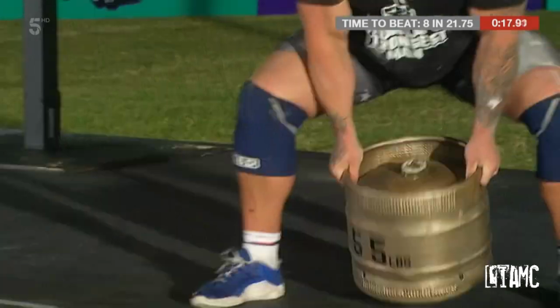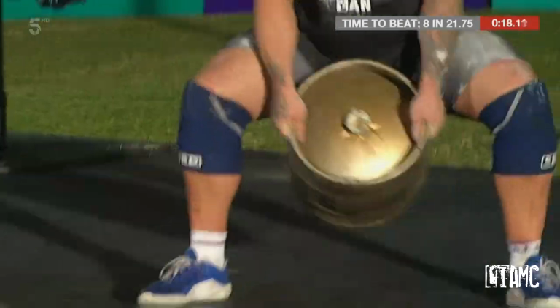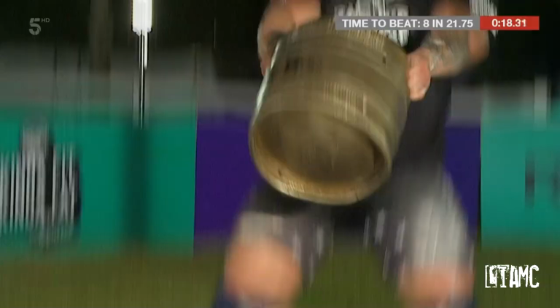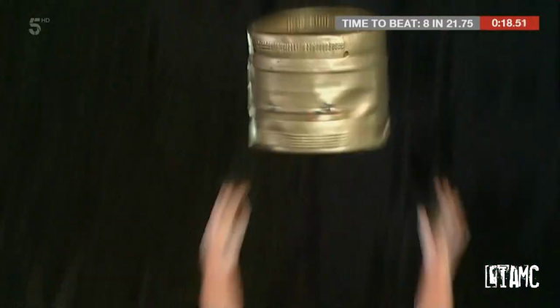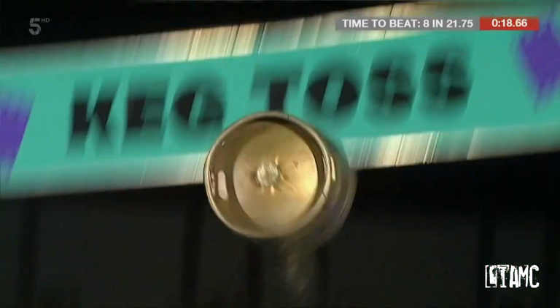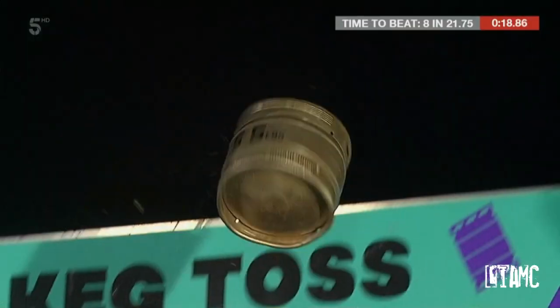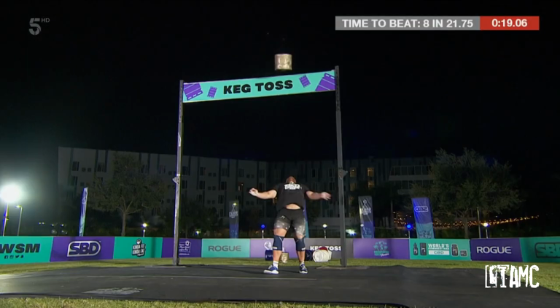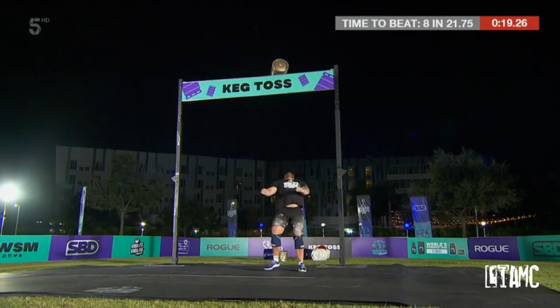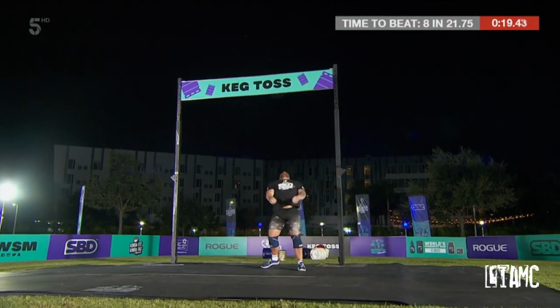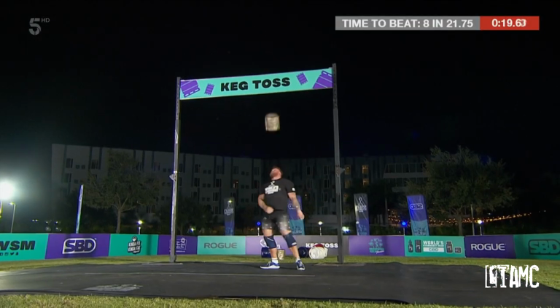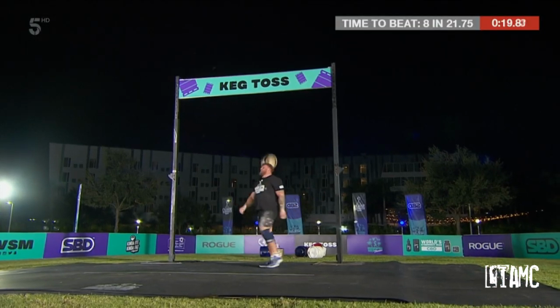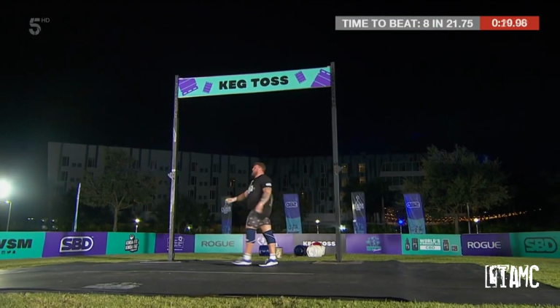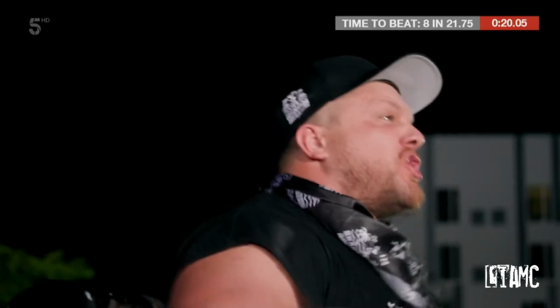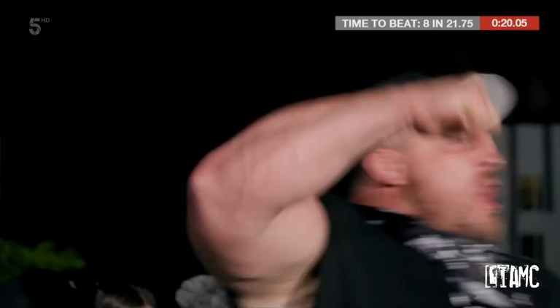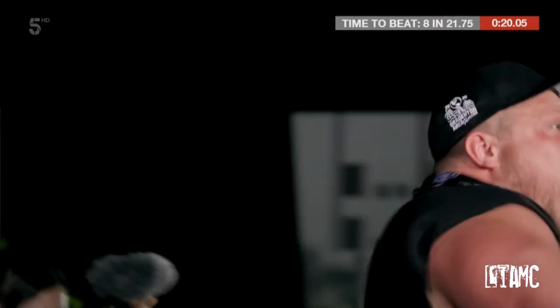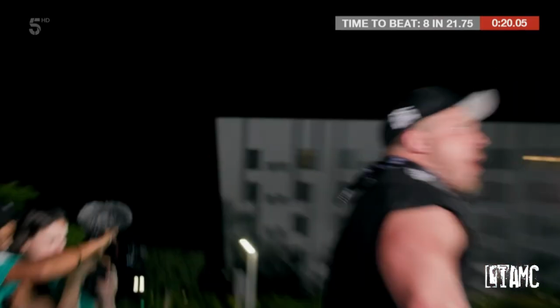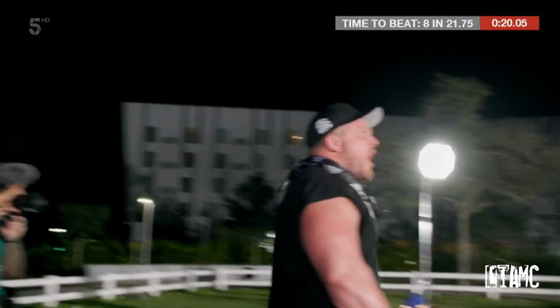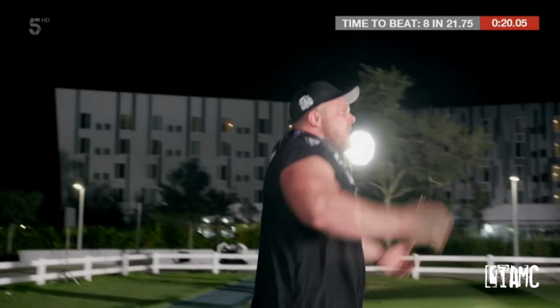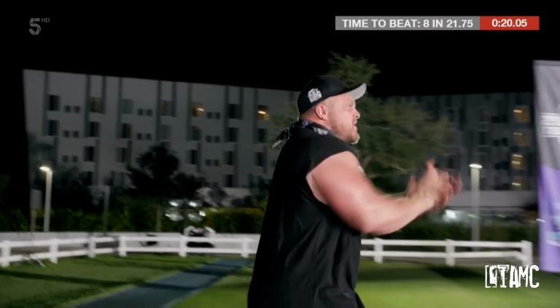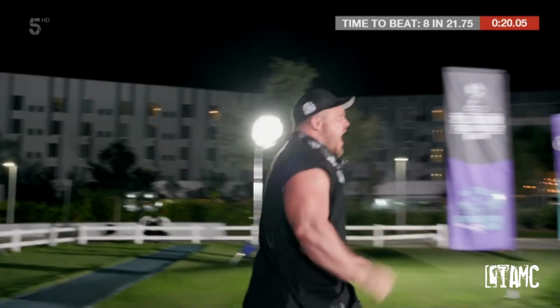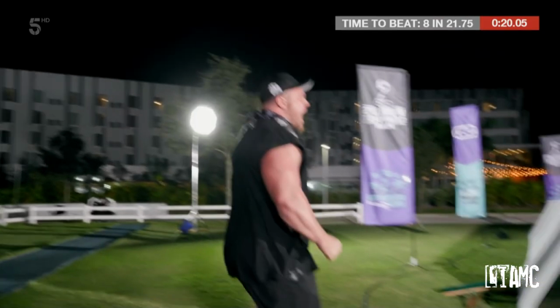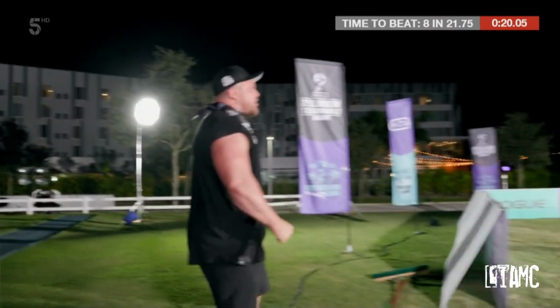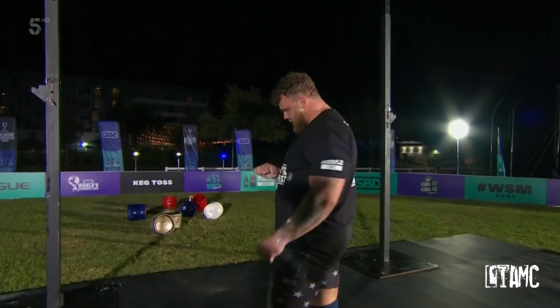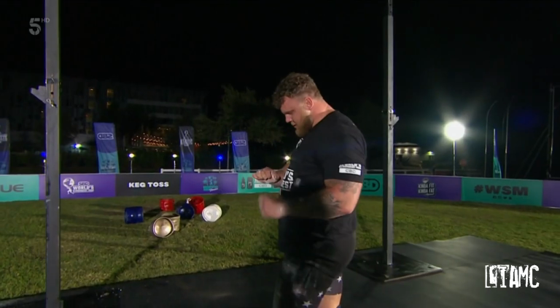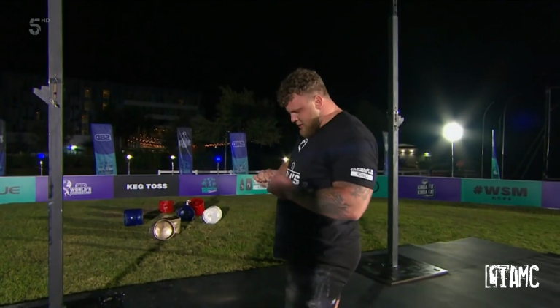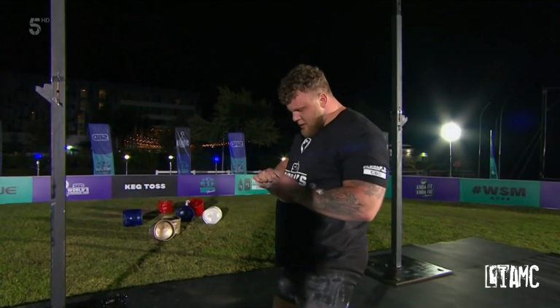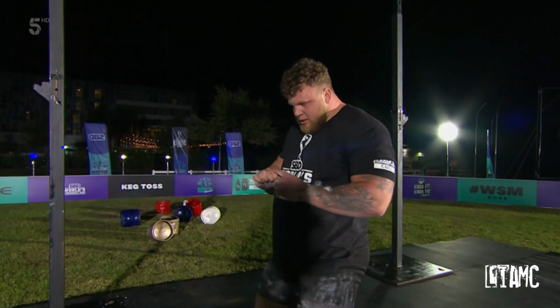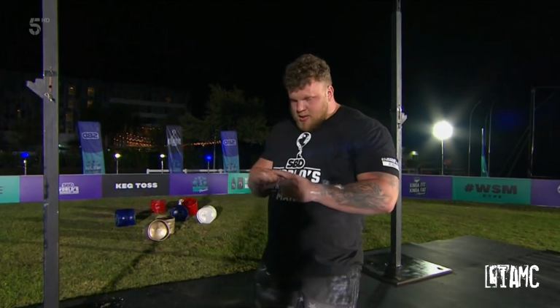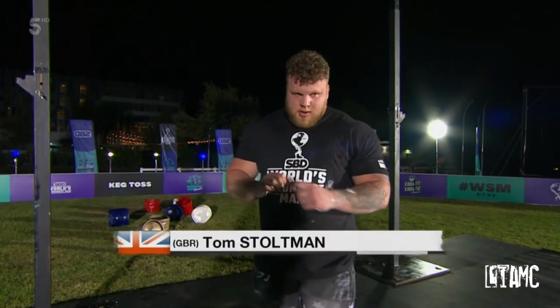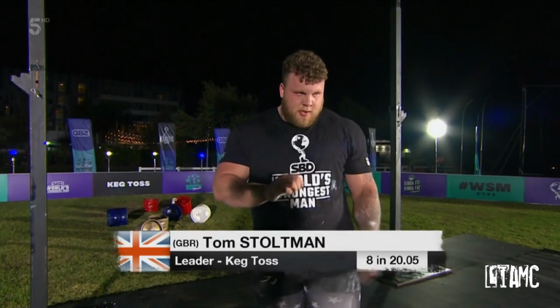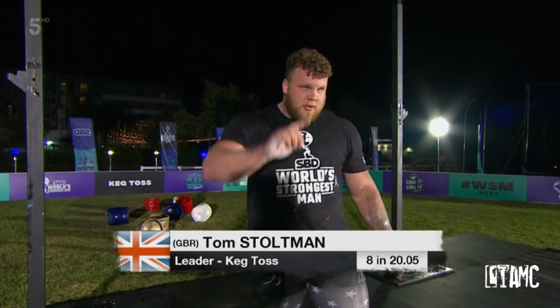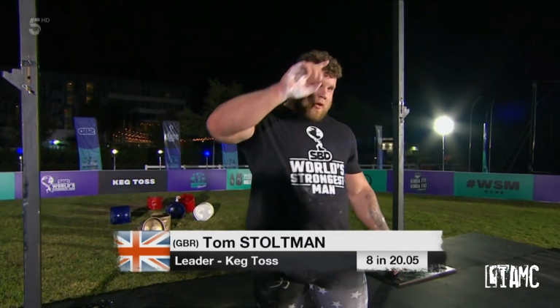Look at this — he's done it! Look at that. Wow, that's a great time.